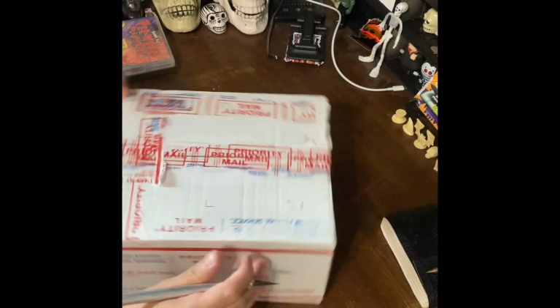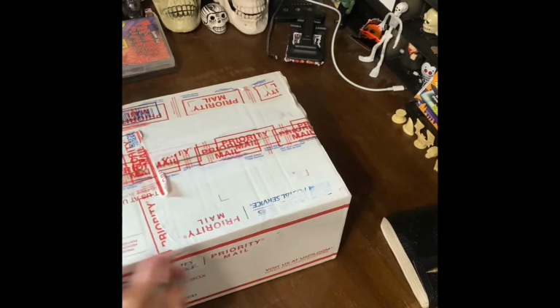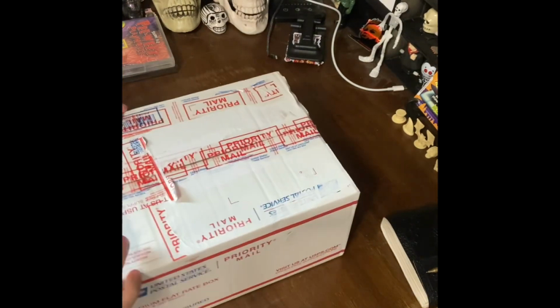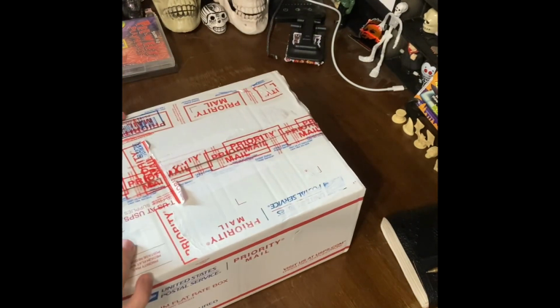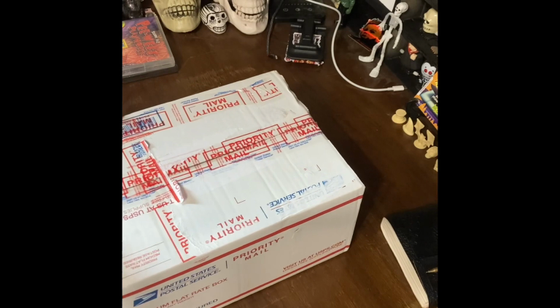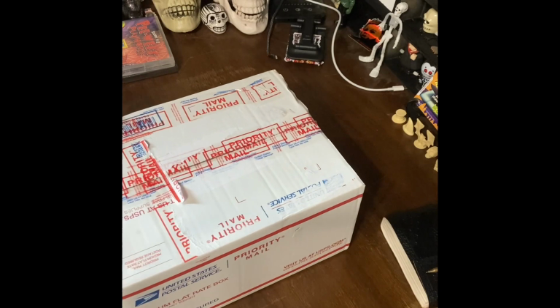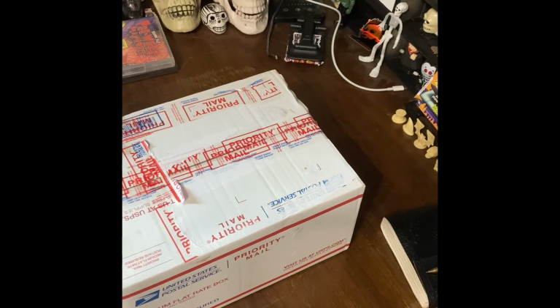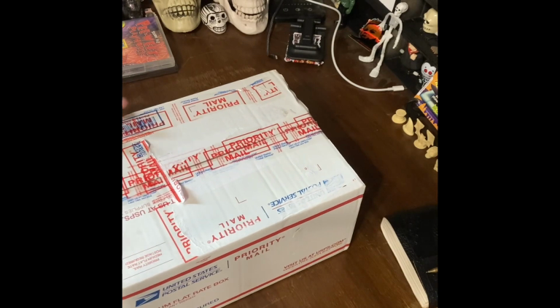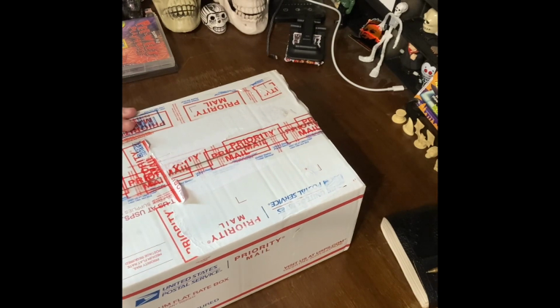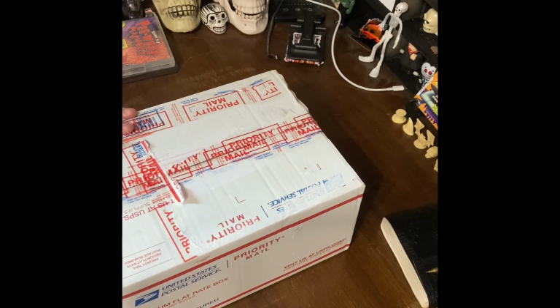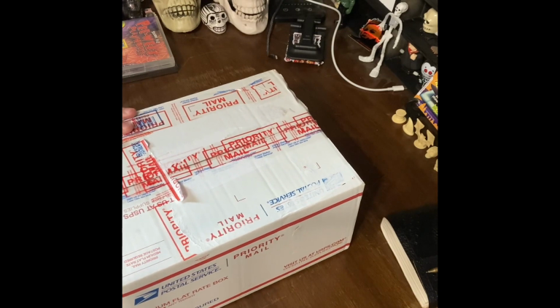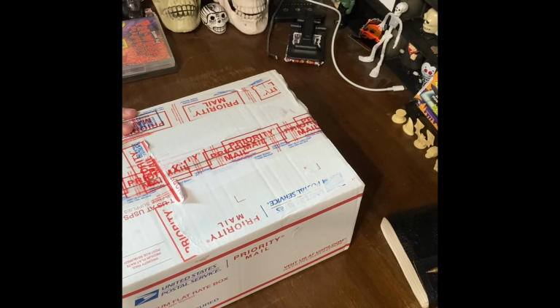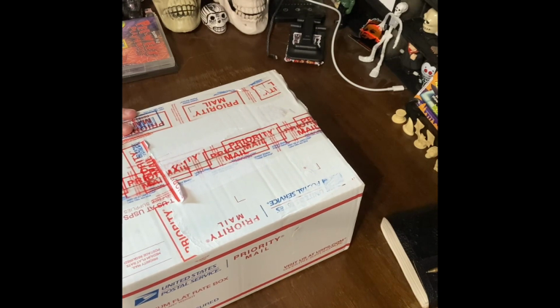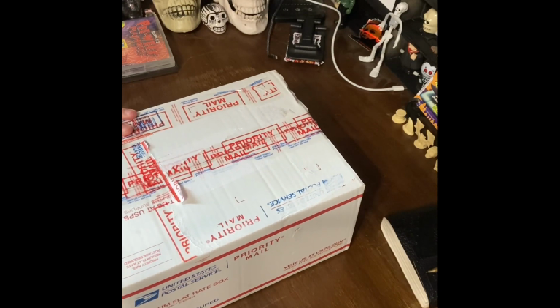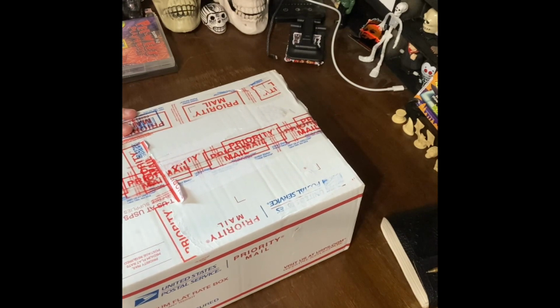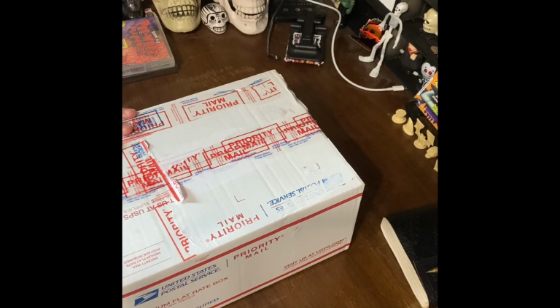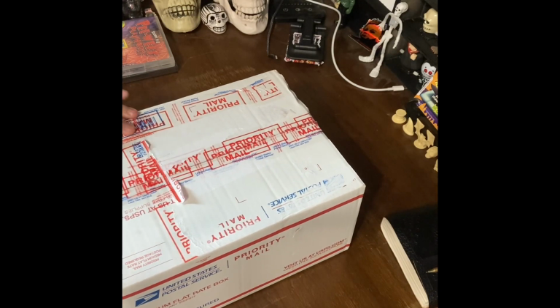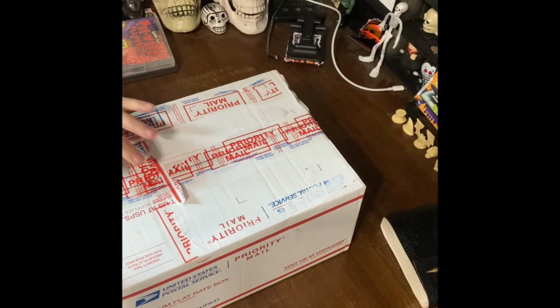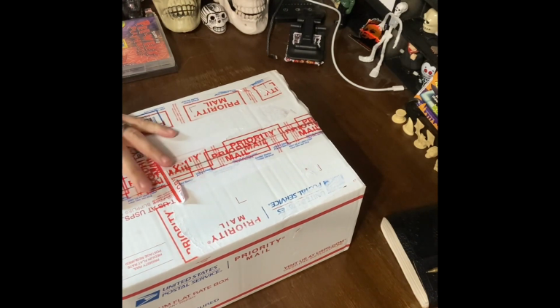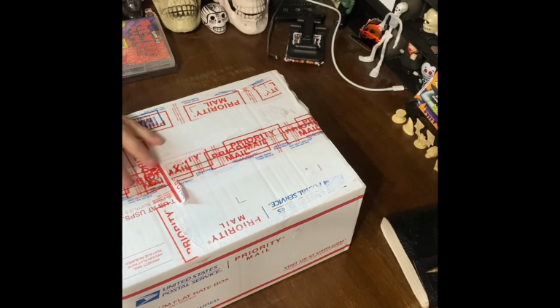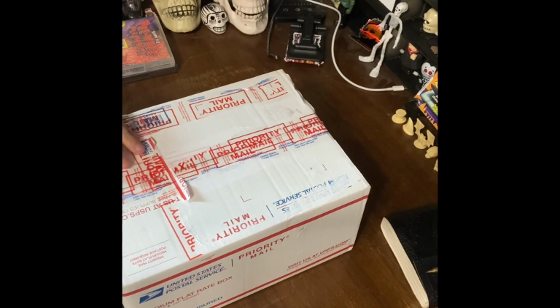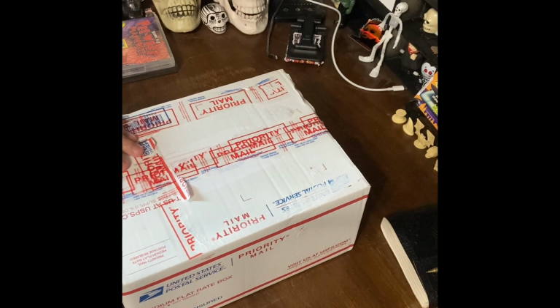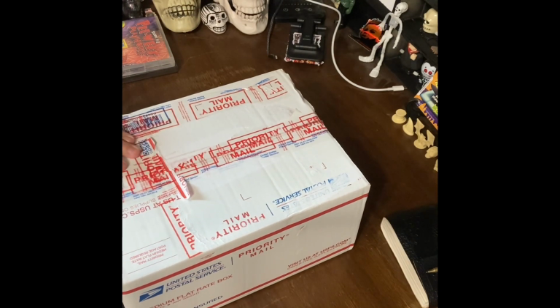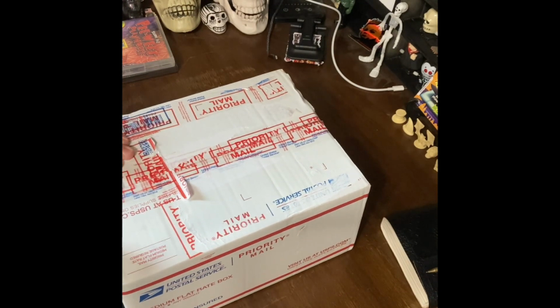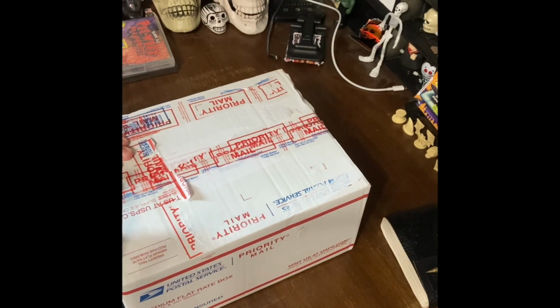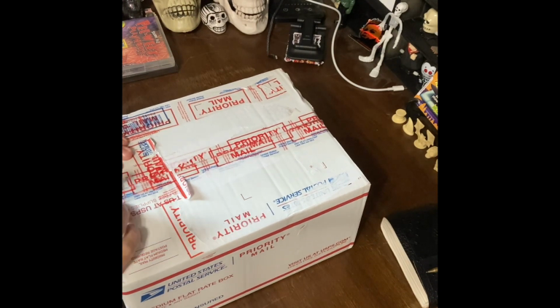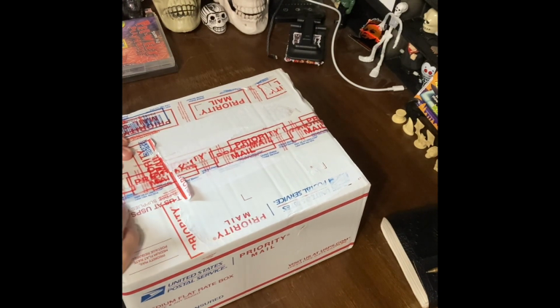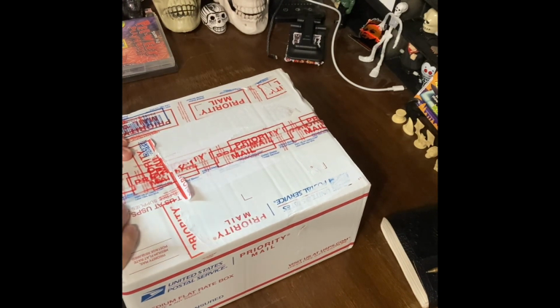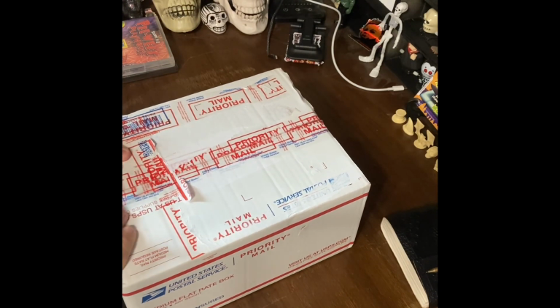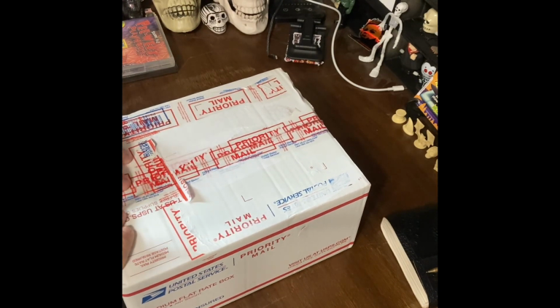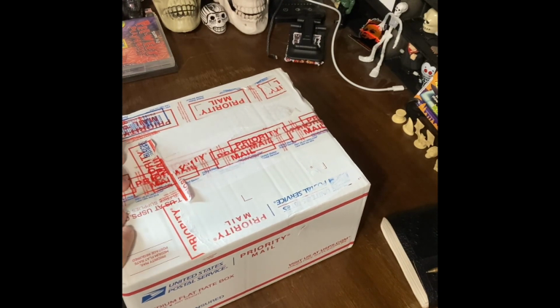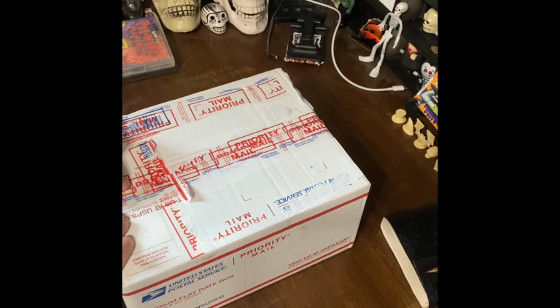I'd been wanting this when I was a kid, and now seeing it as an adult, it brings back memories.